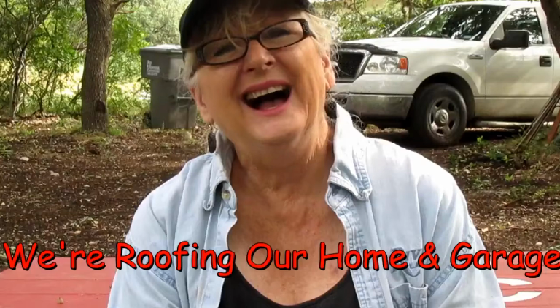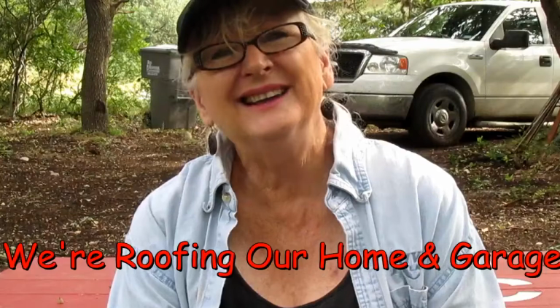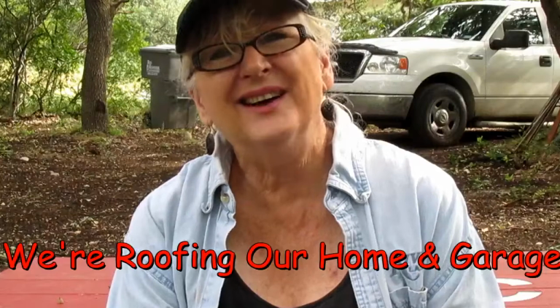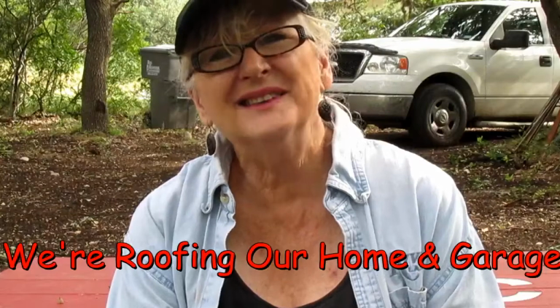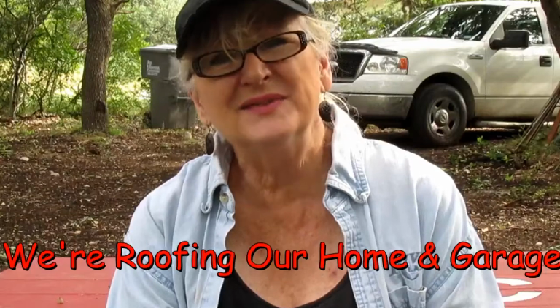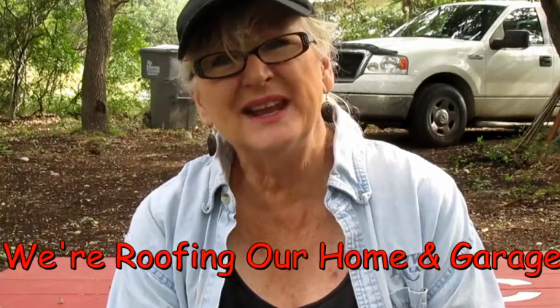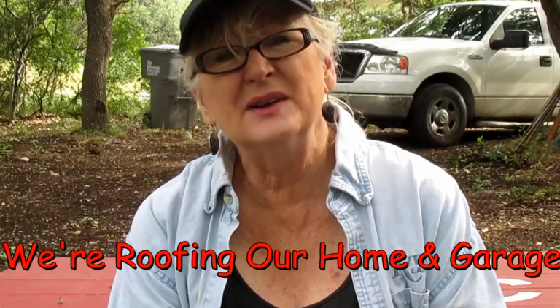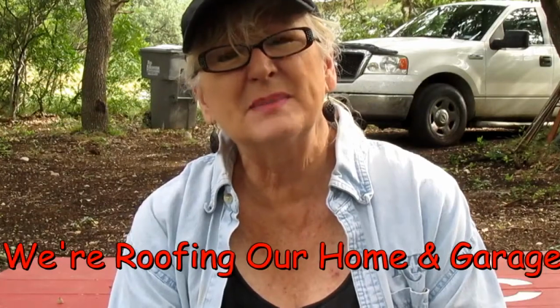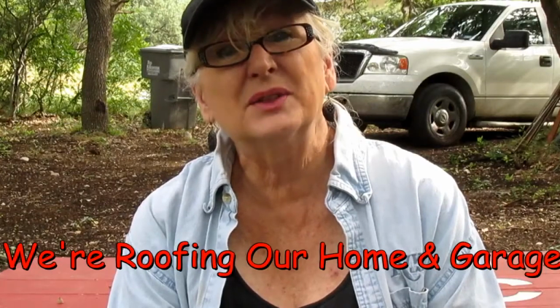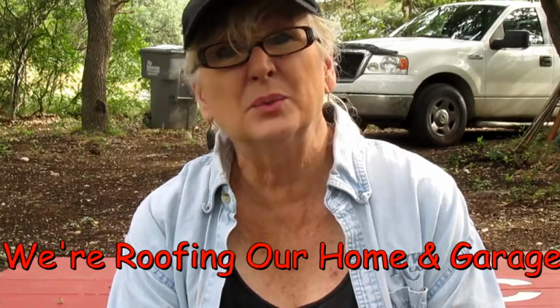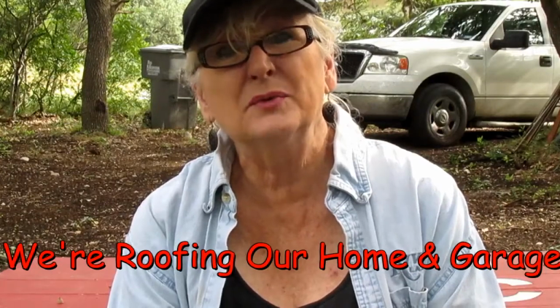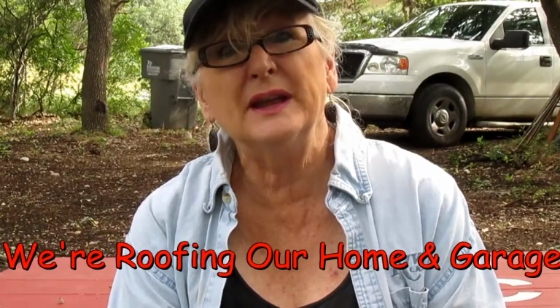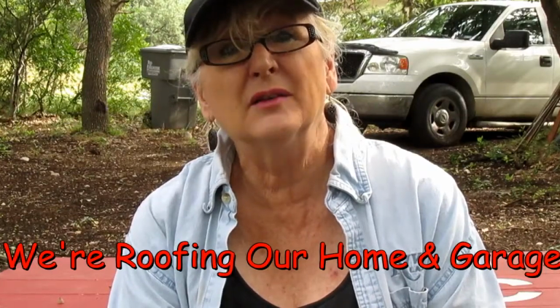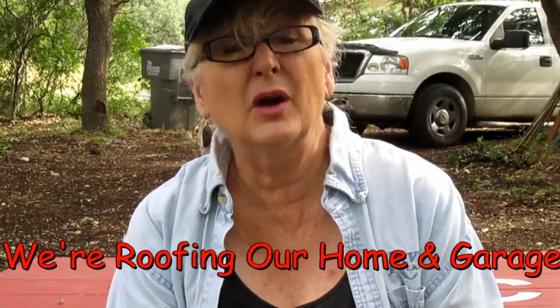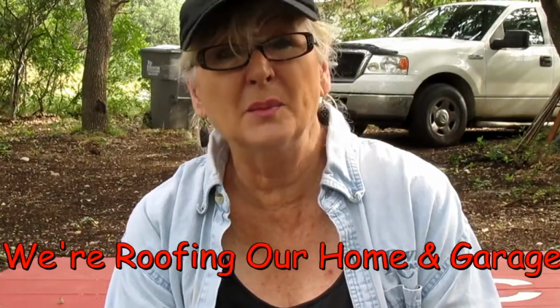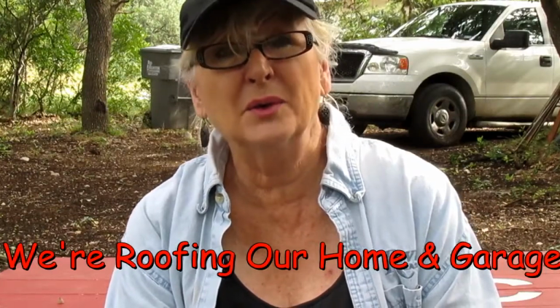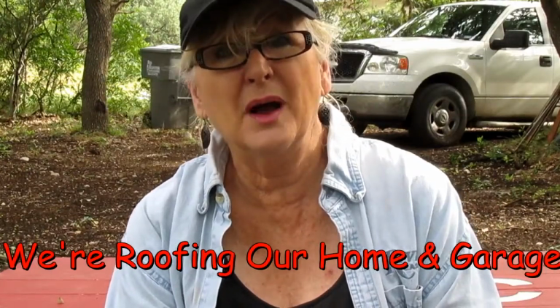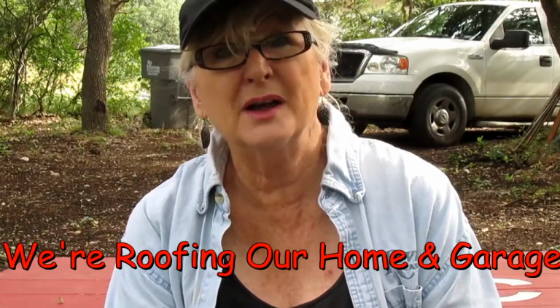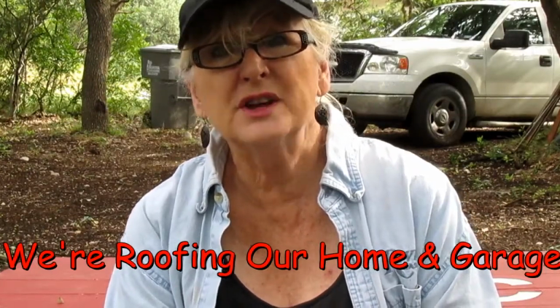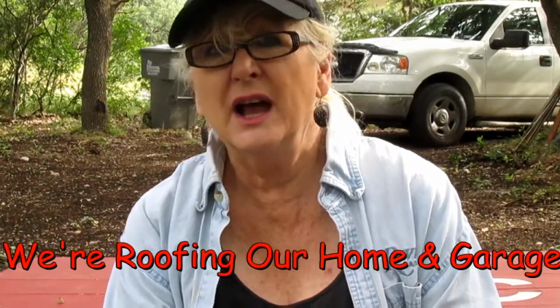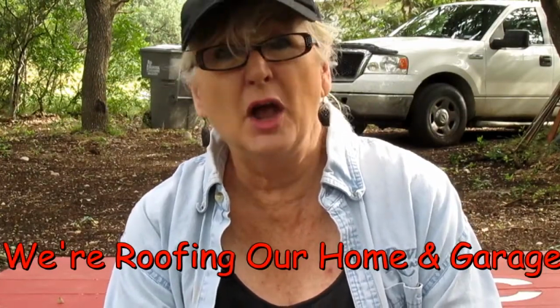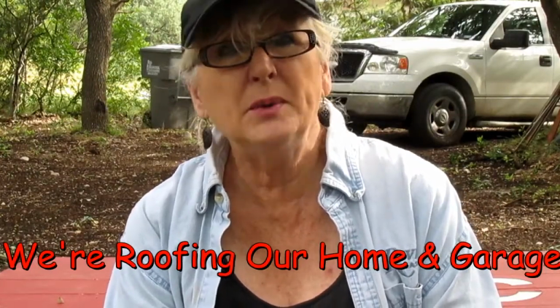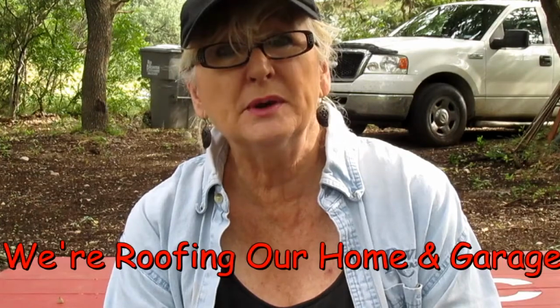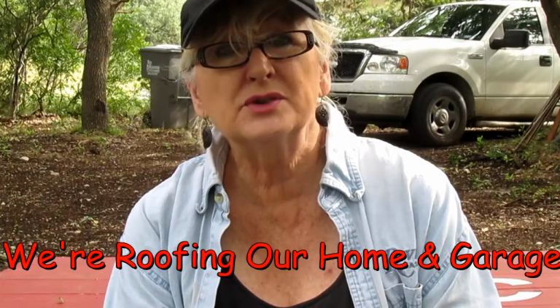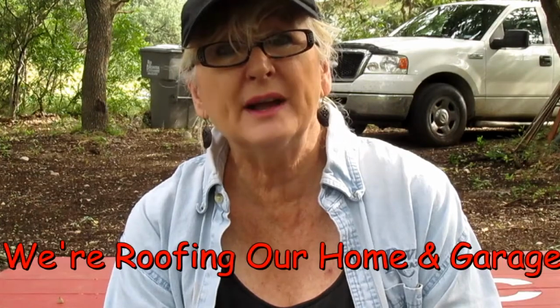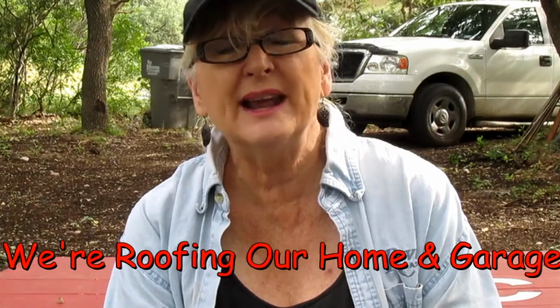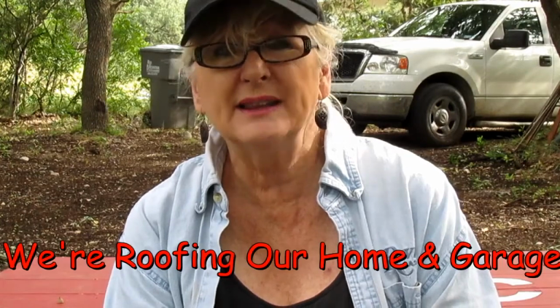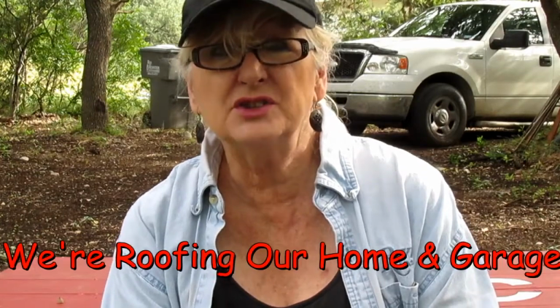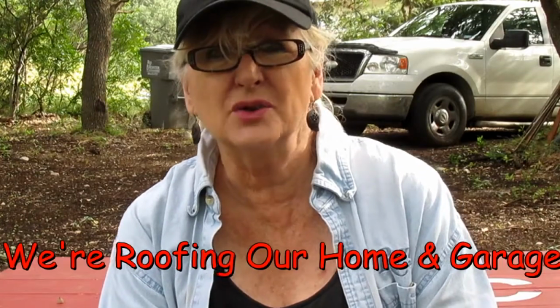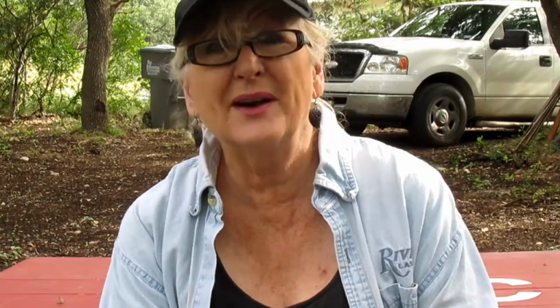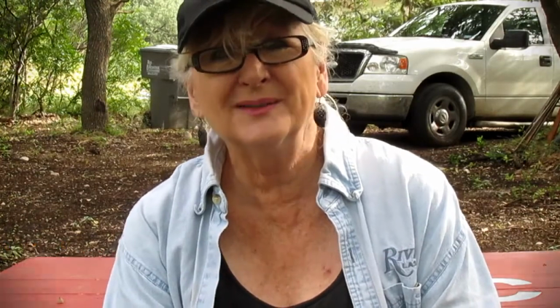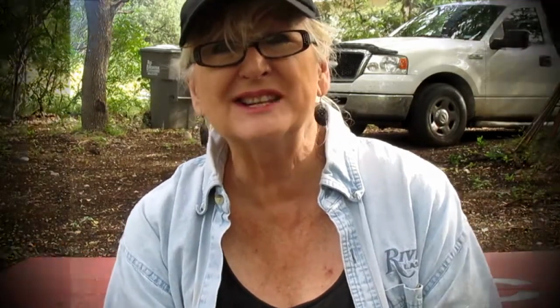Hi y'all, this video is about the roofing of our home and garage. I hope you enjoy it and that you join our adventure.